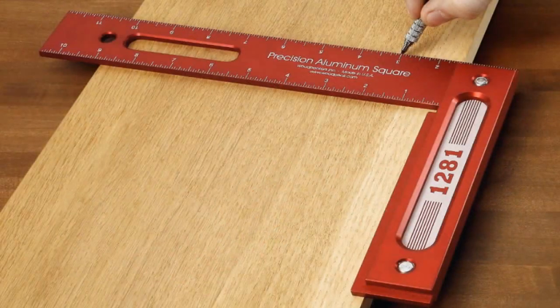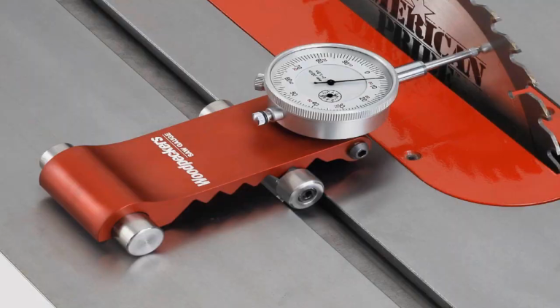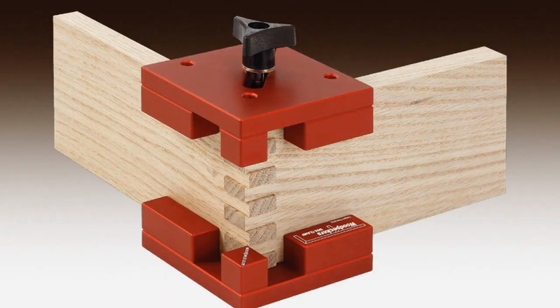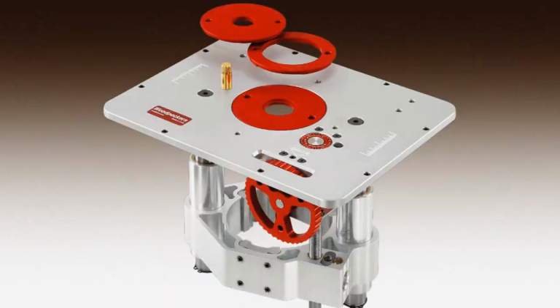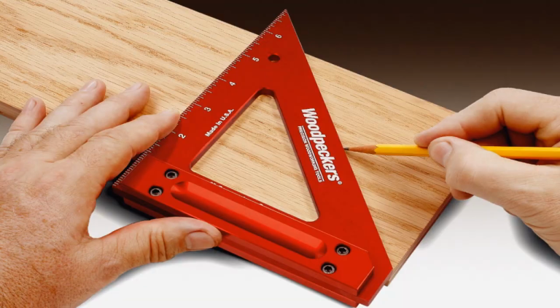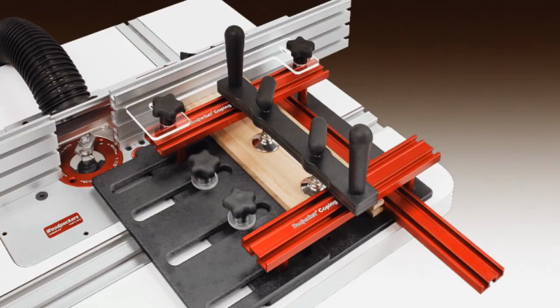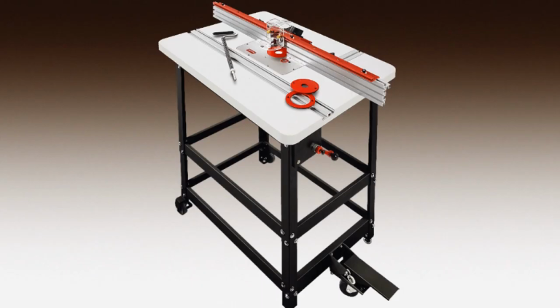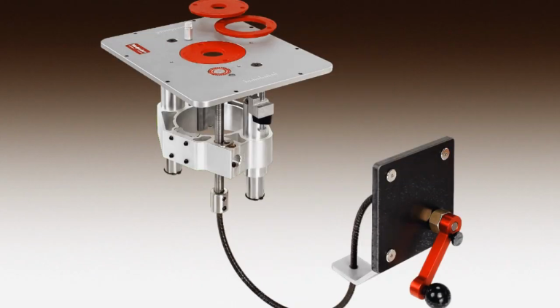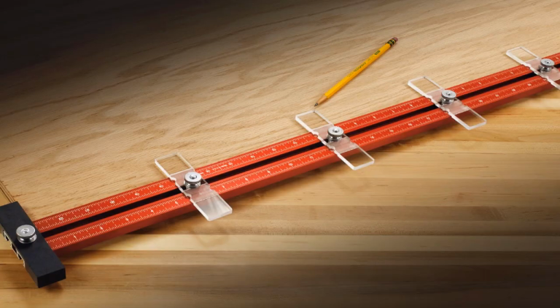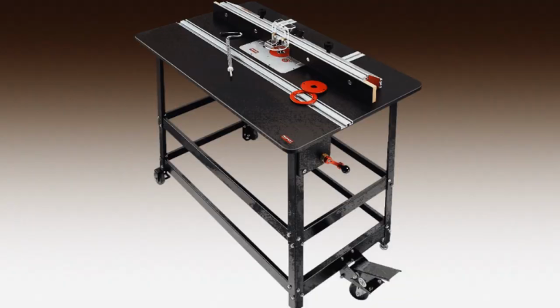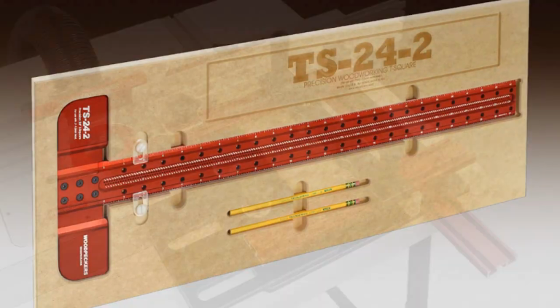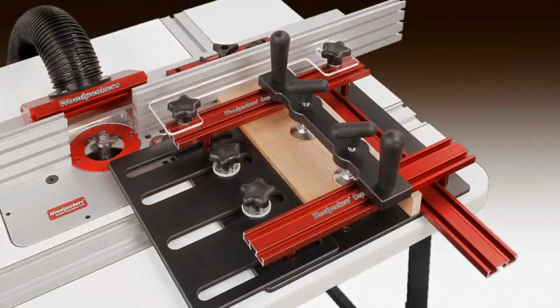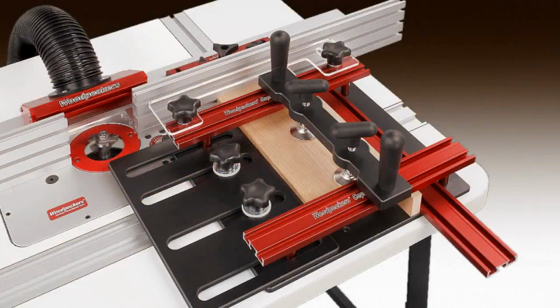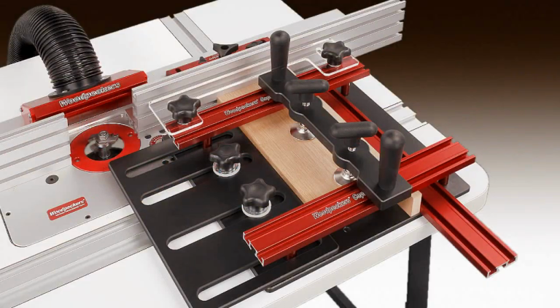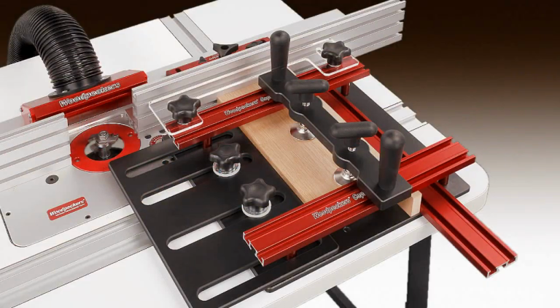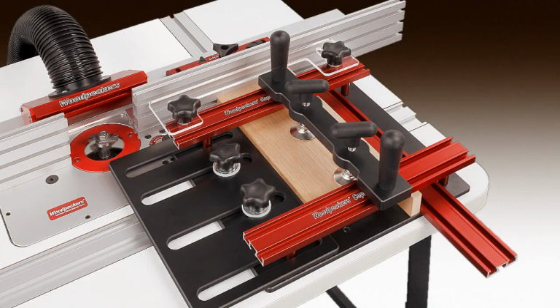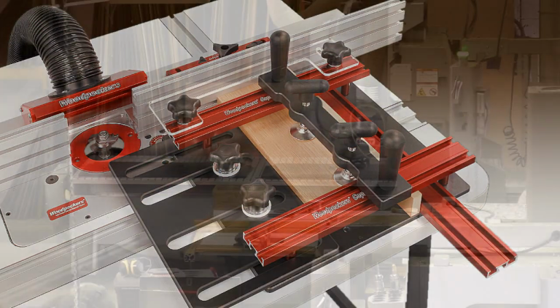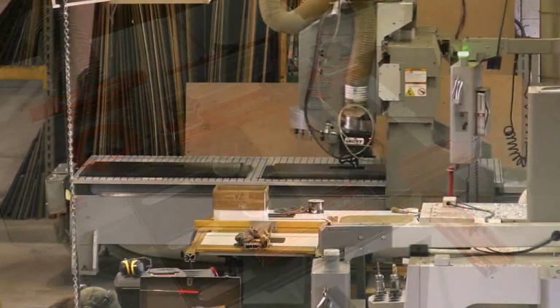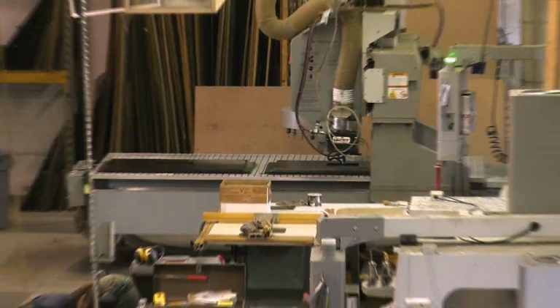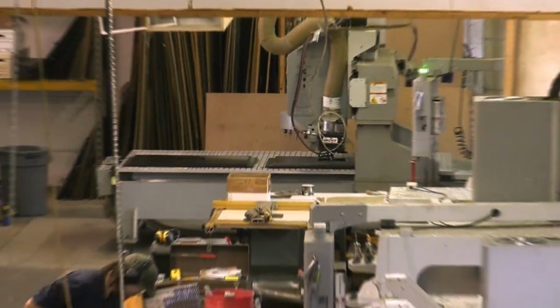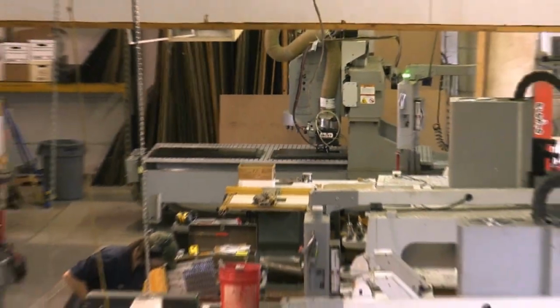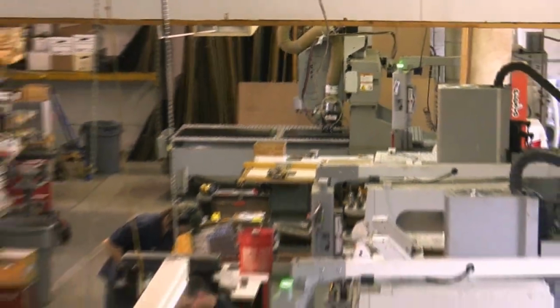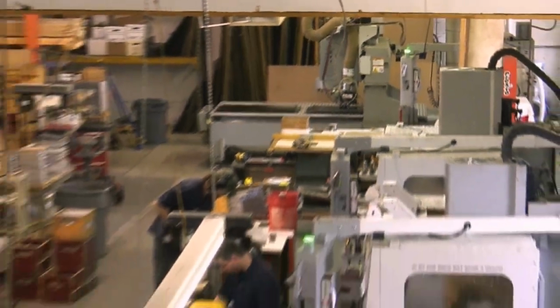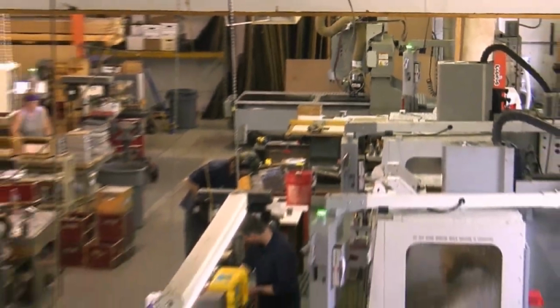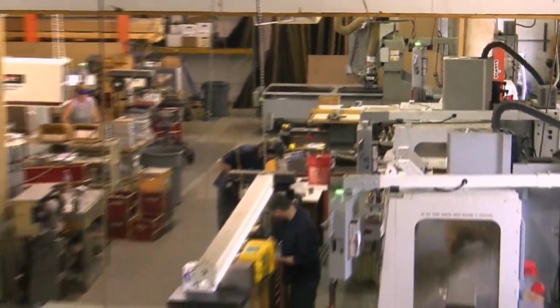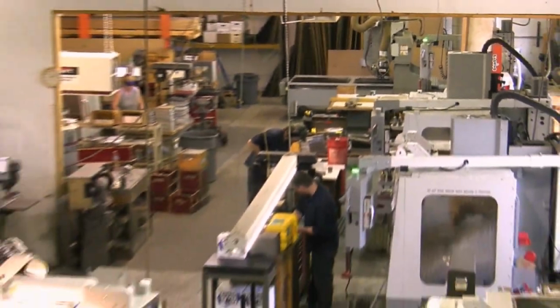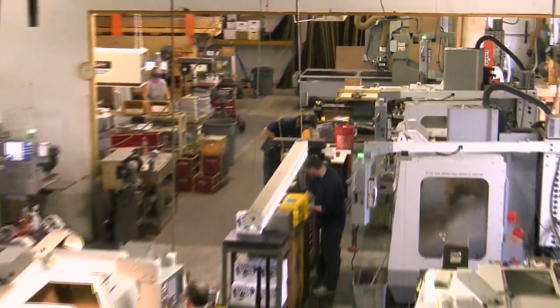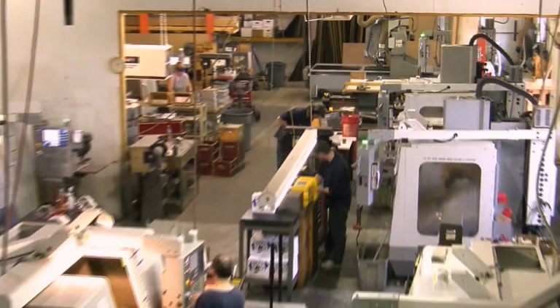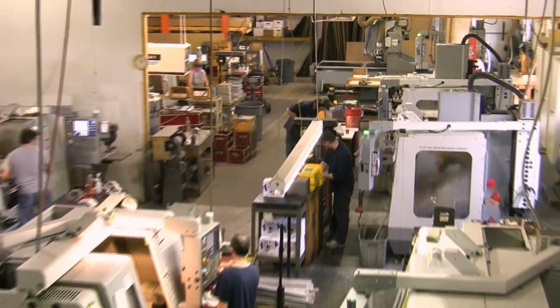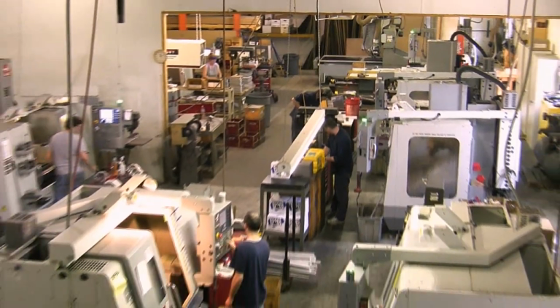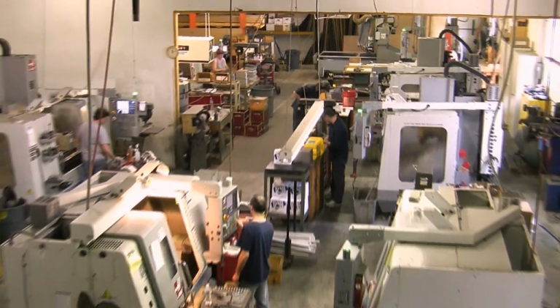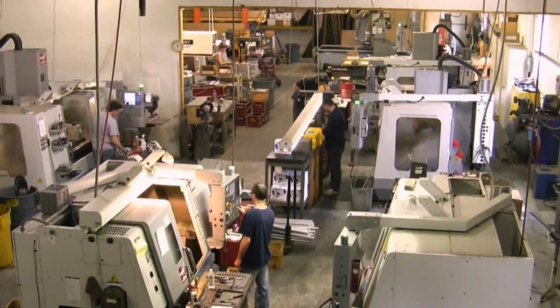Like all Woodpecker brand woodworking tools, the coping sled is manufactured in our plant right here in the U.S.A.